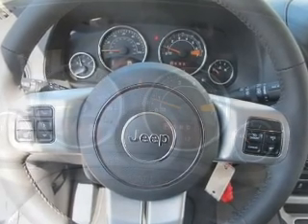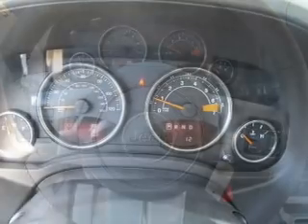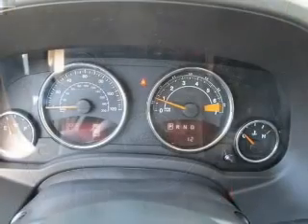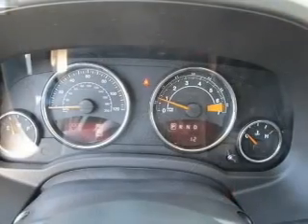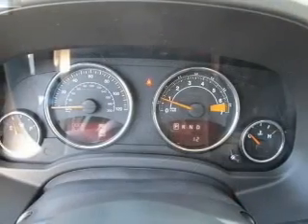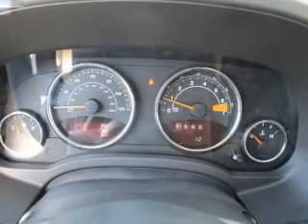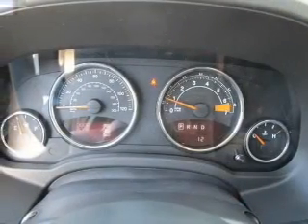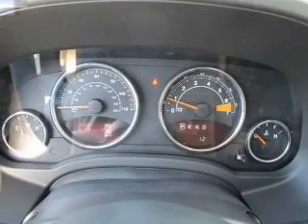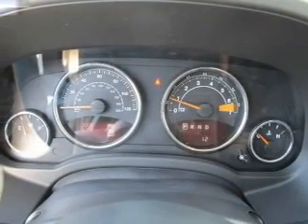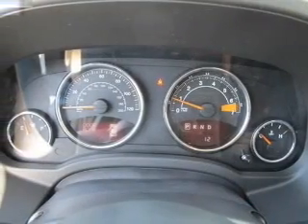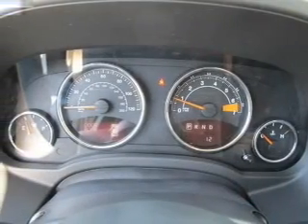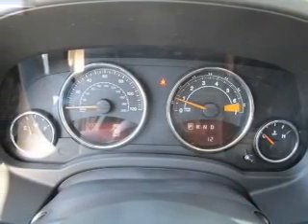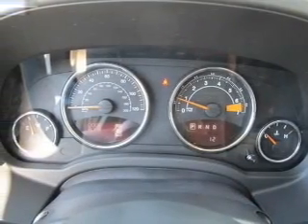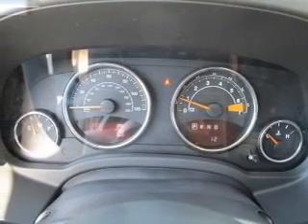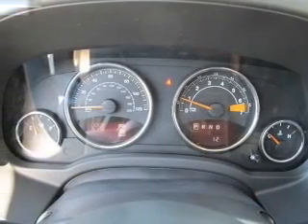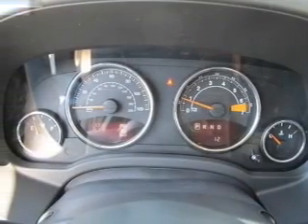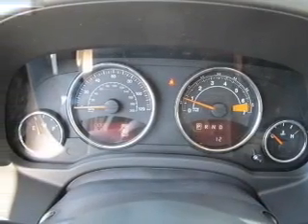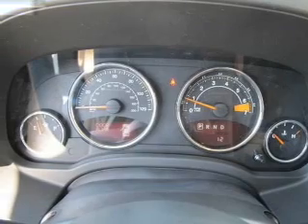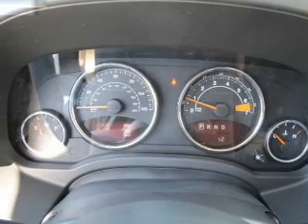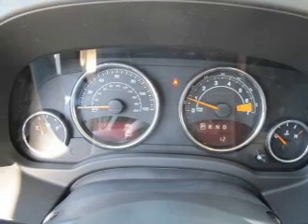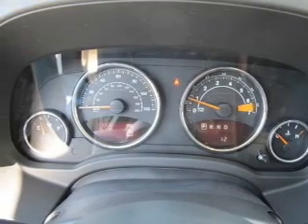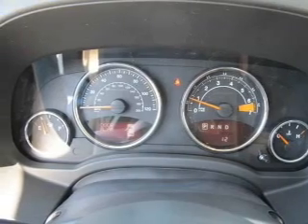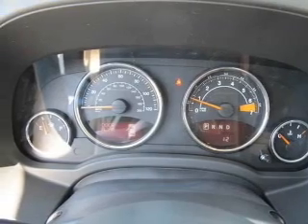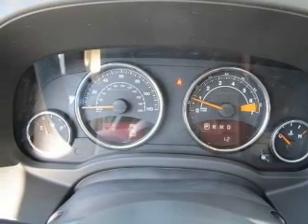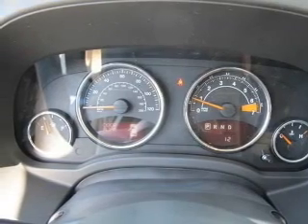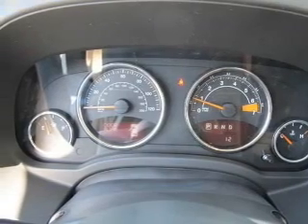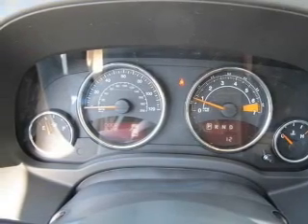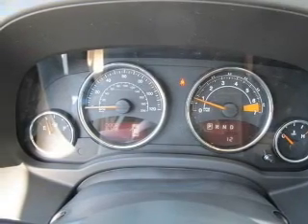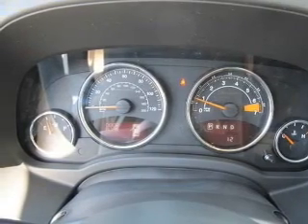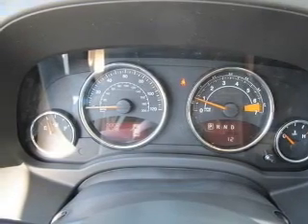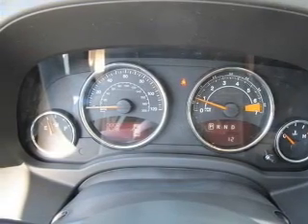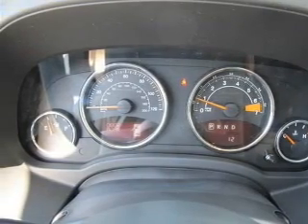Low tire pressure warning. Let us put you in the driver's seat today. Call or click to contact us.